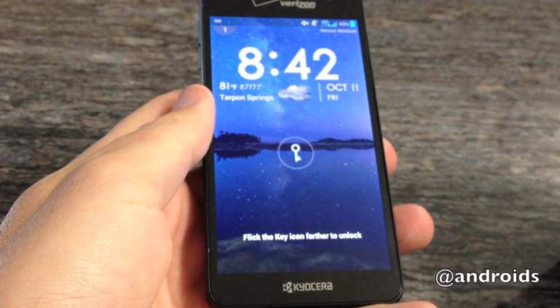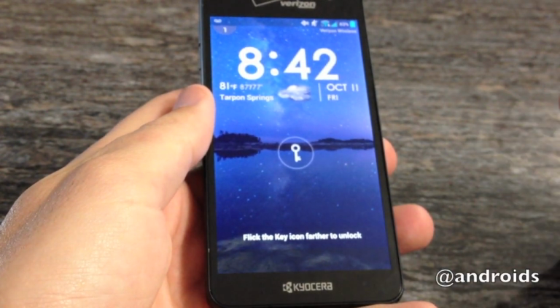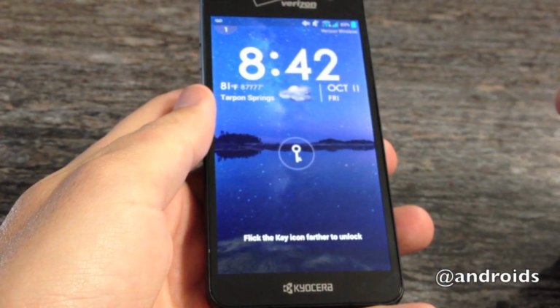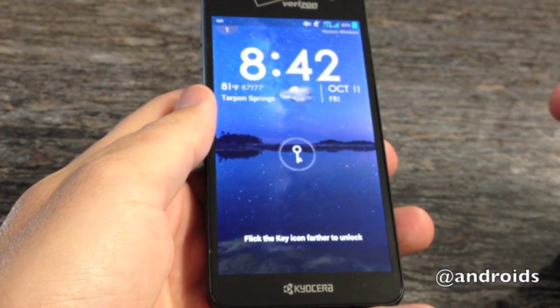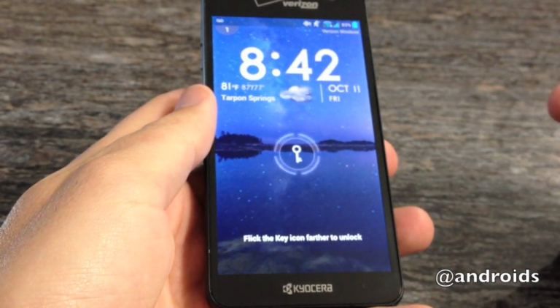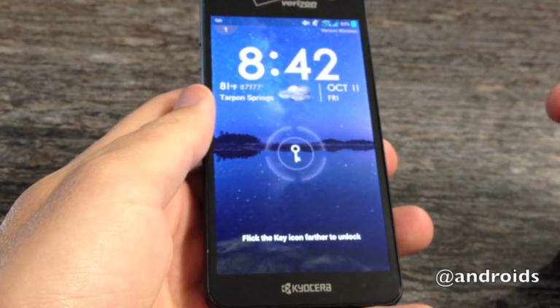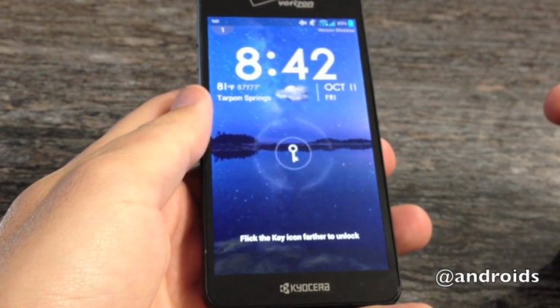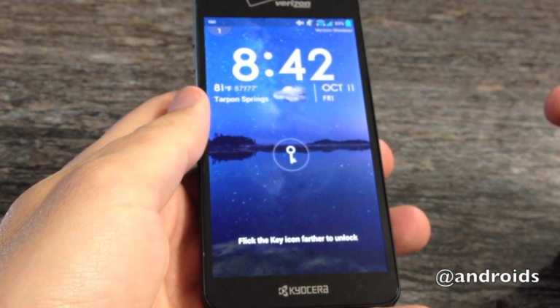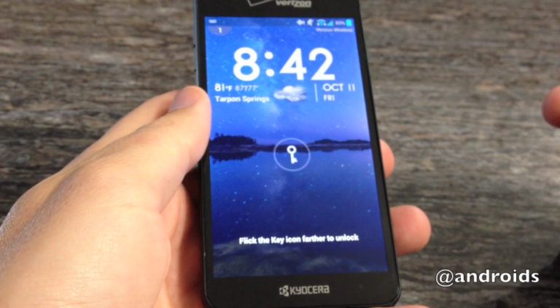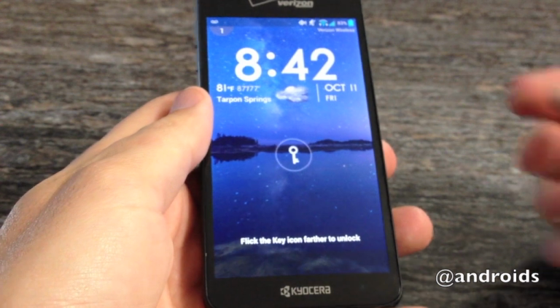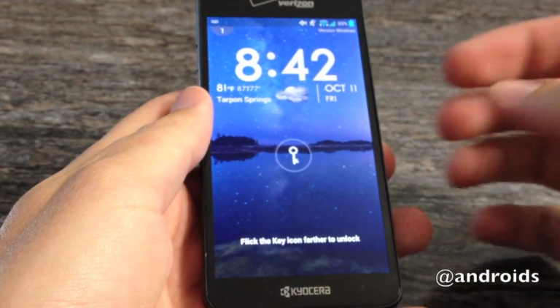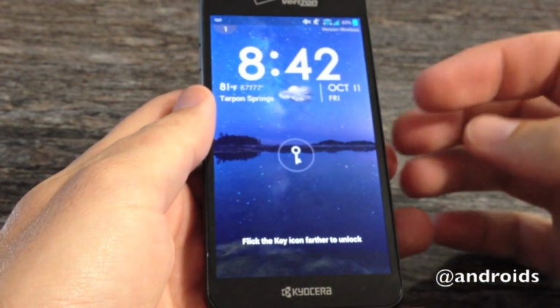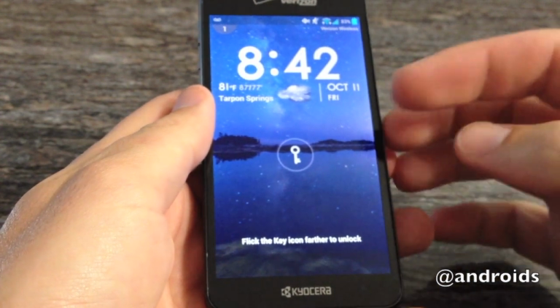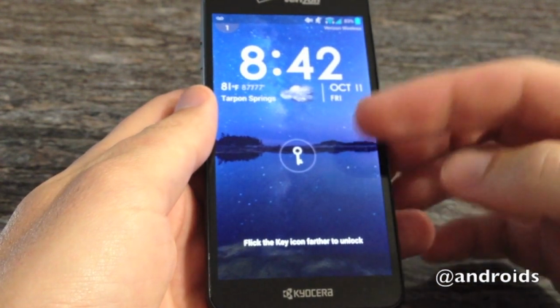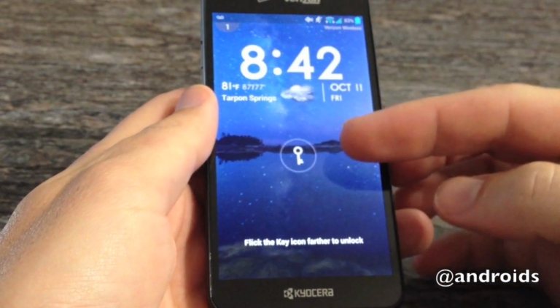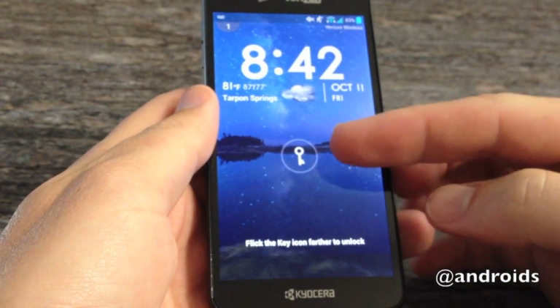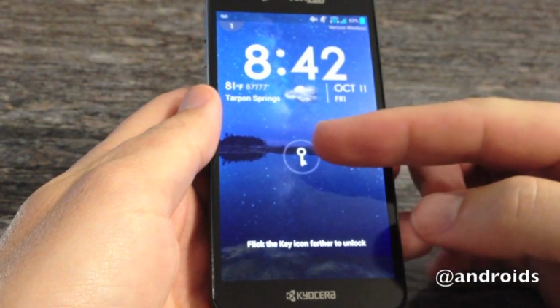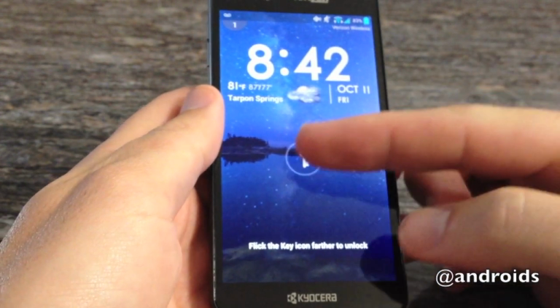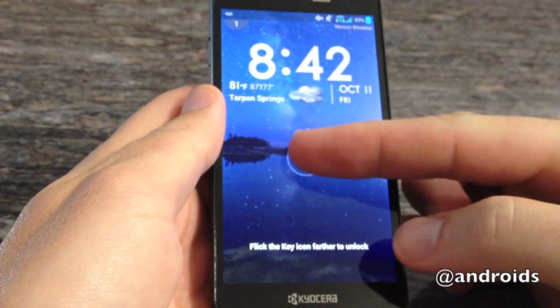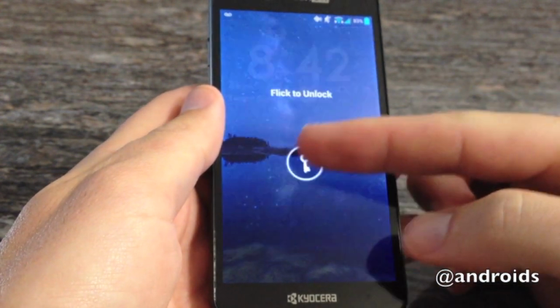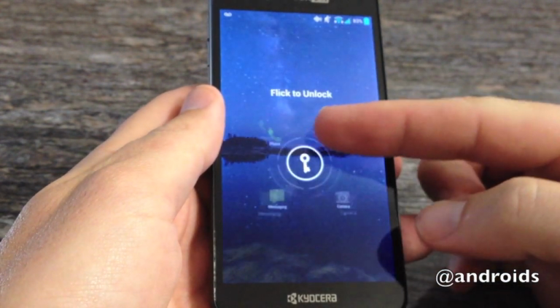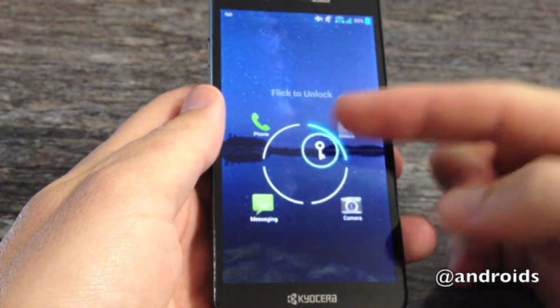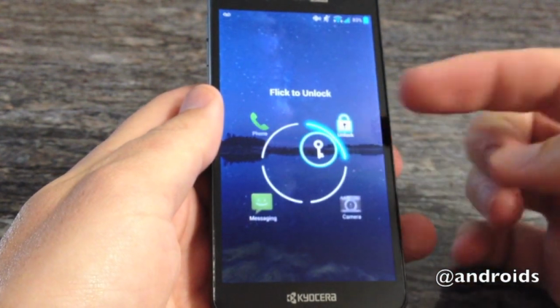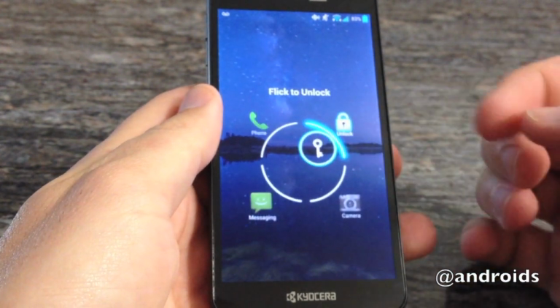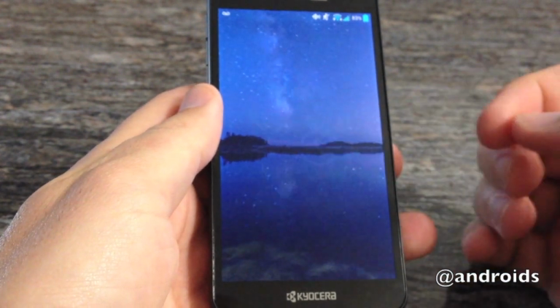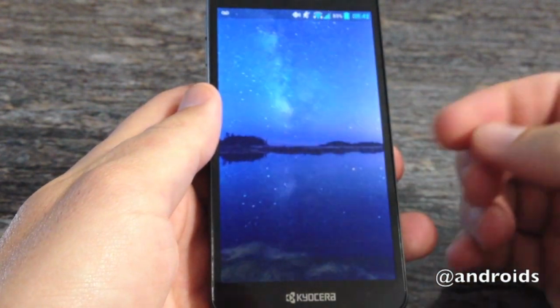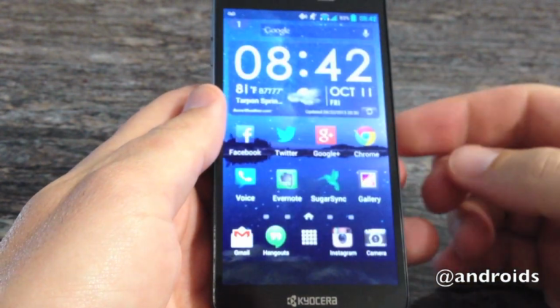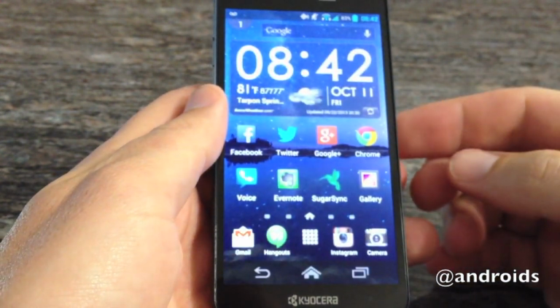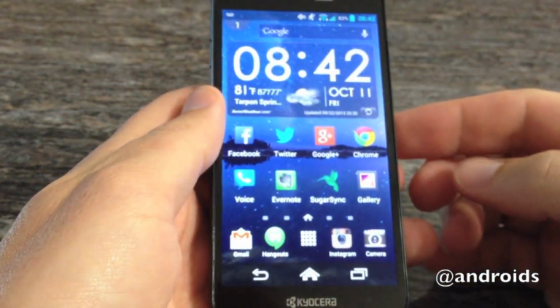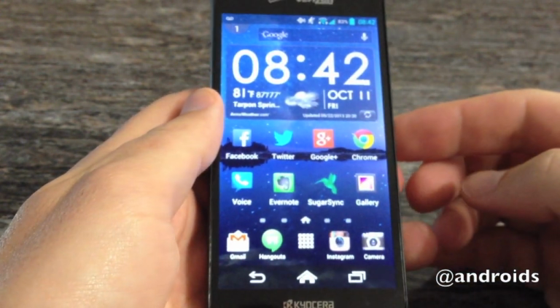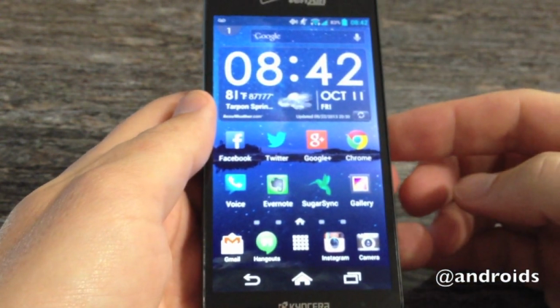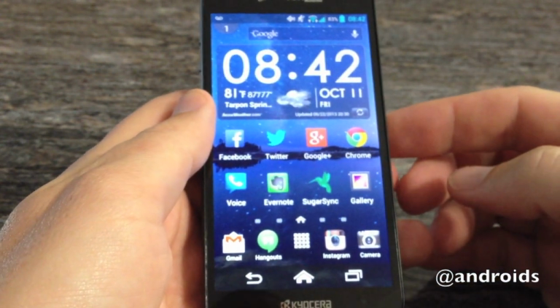Greetings, this is Rob from Android Community, and today we have a video walkthrough of the Kyocera Hydro Elite.